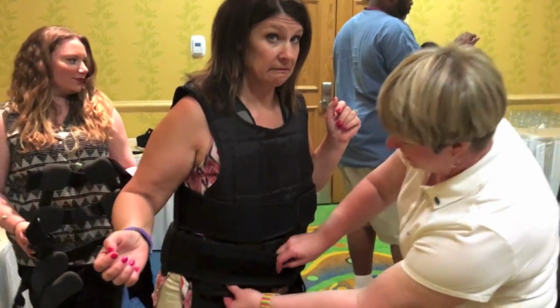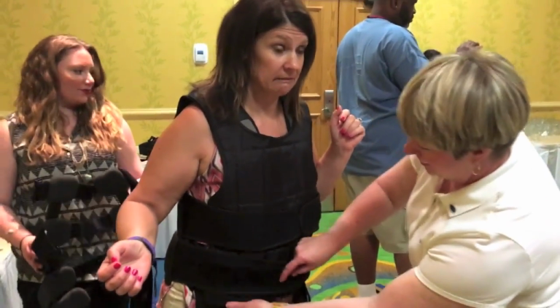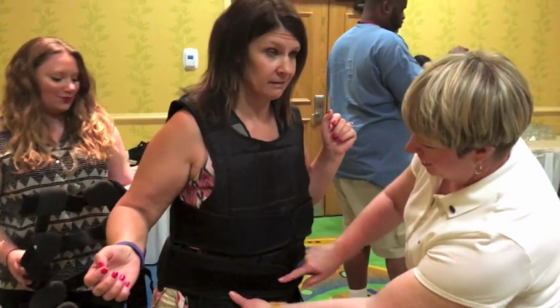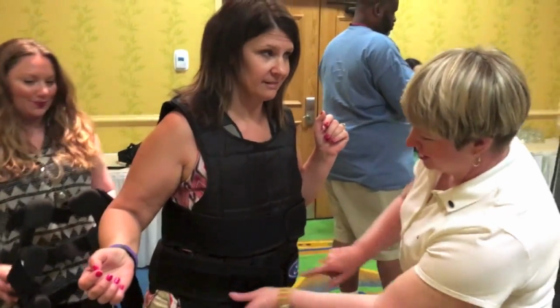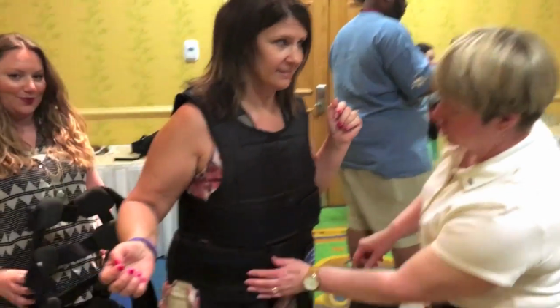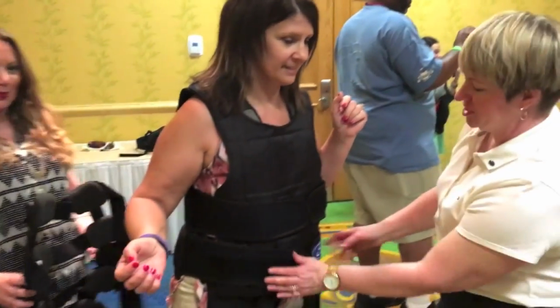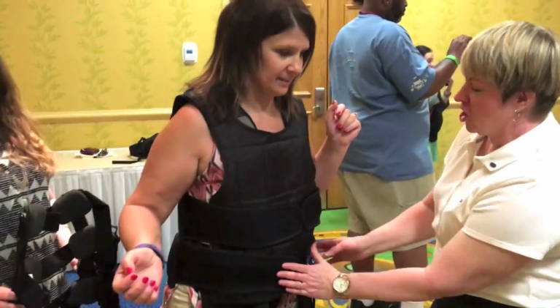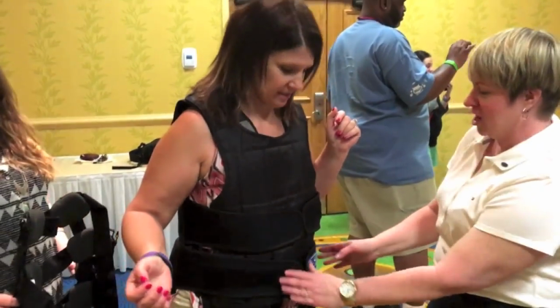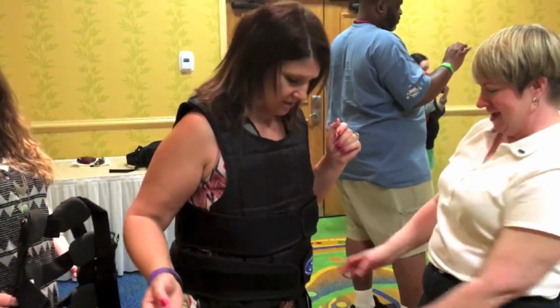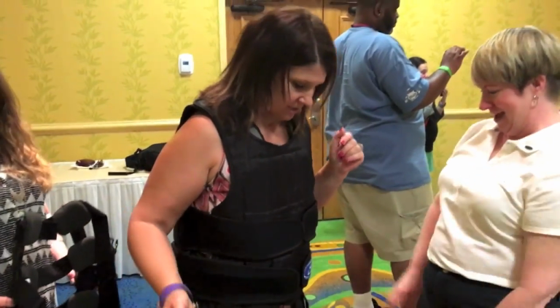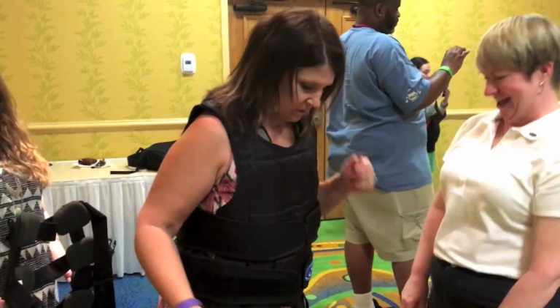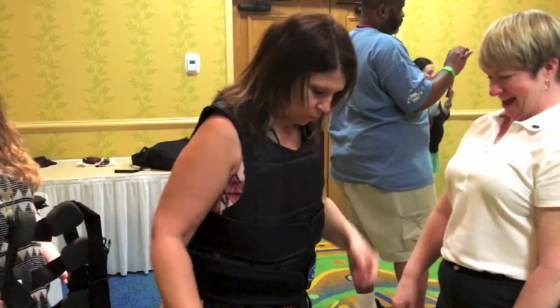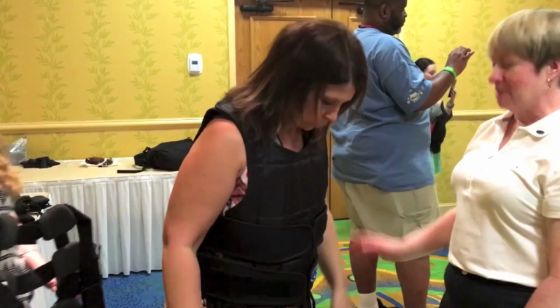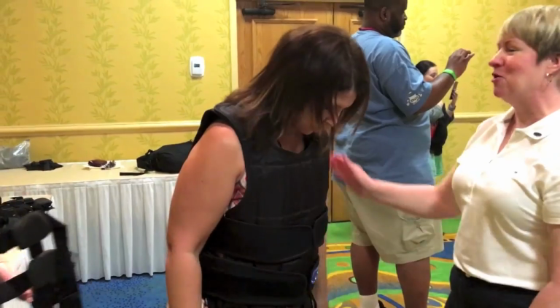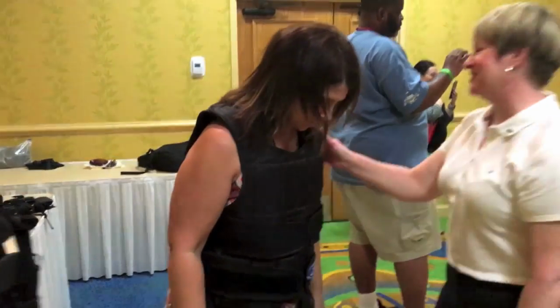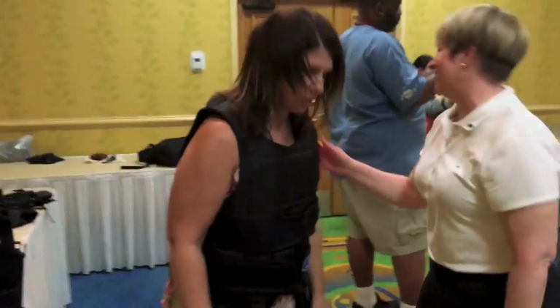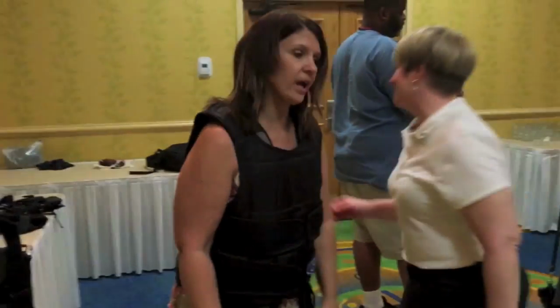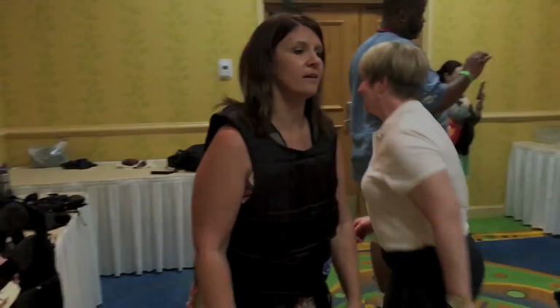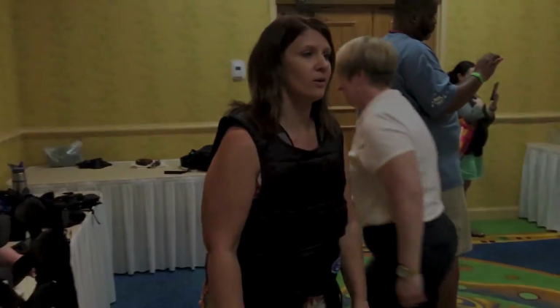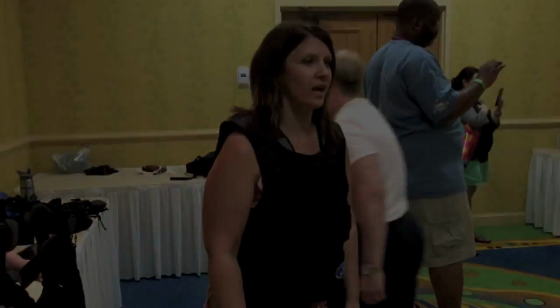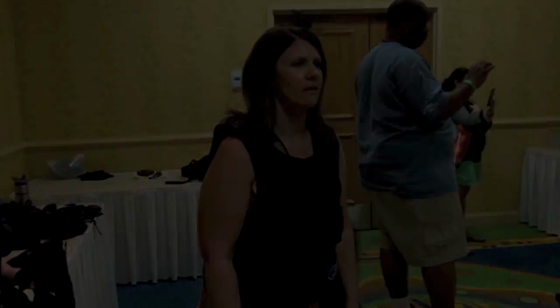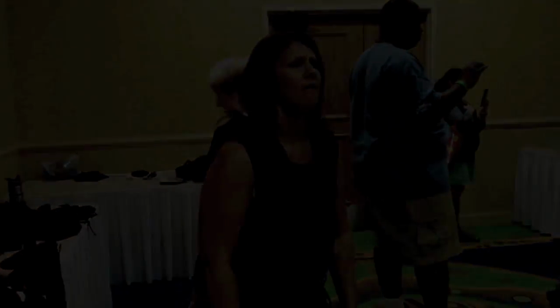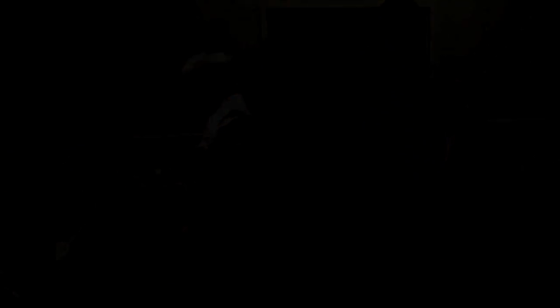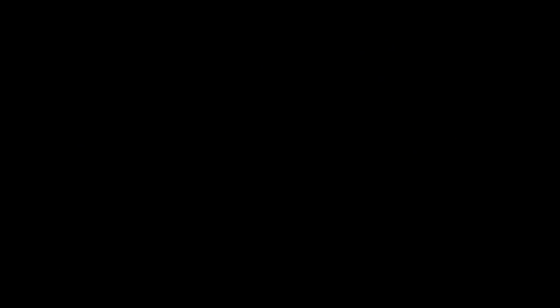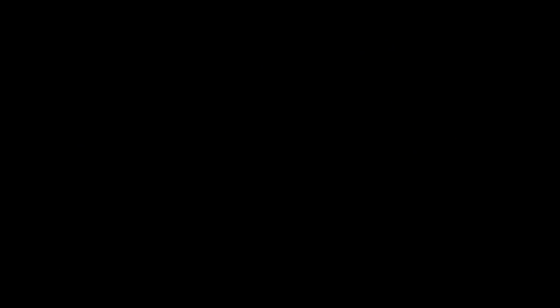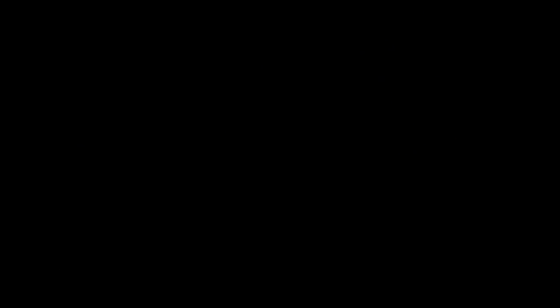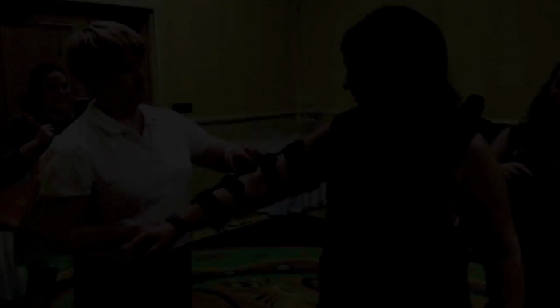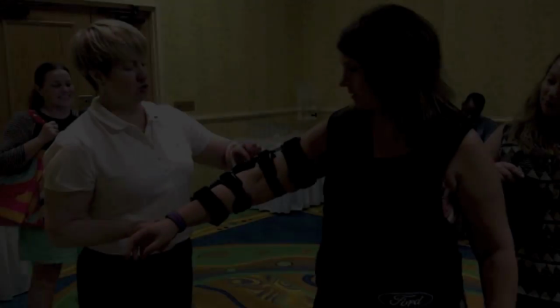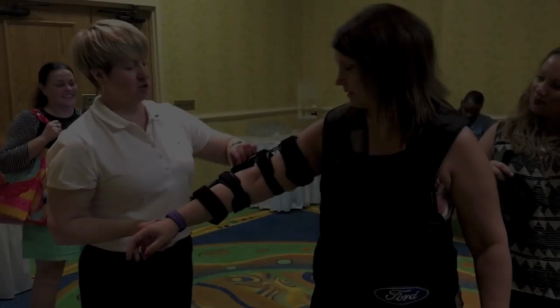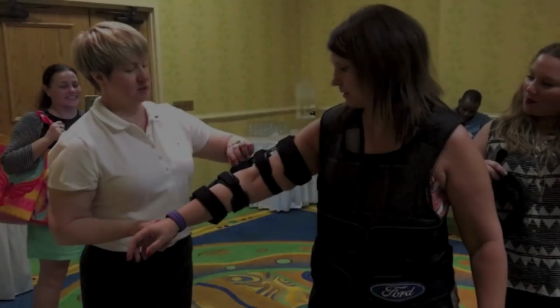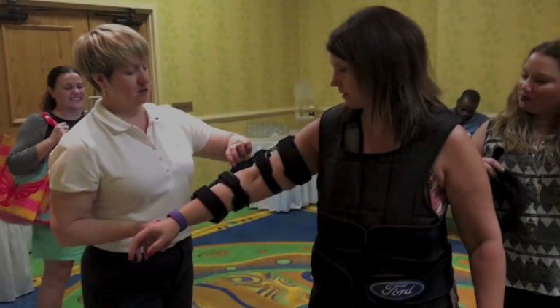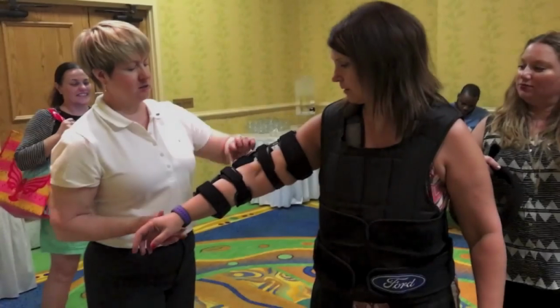She kind of went easy on you, Shannon. I'm going easy on you. I'm going to adjust this.